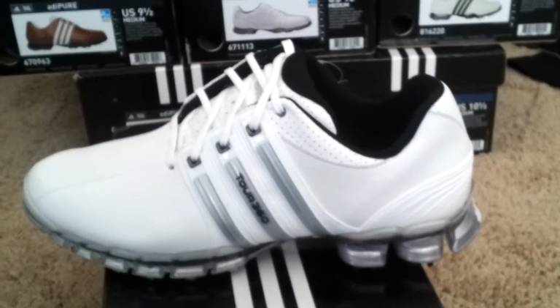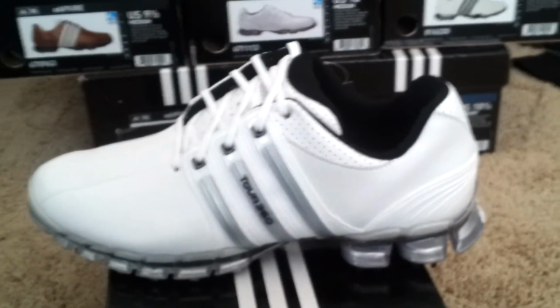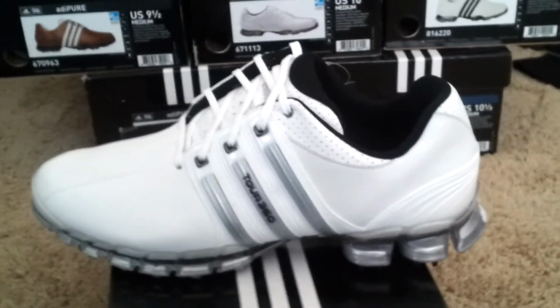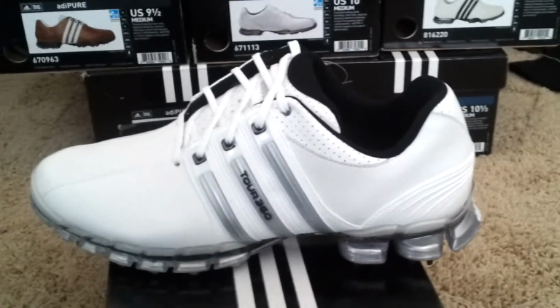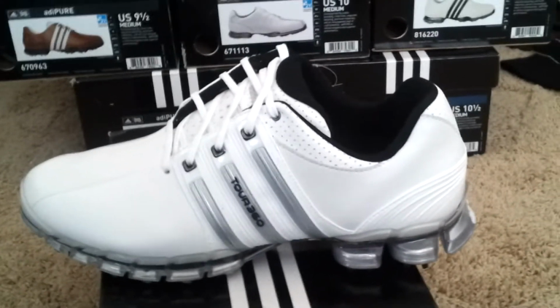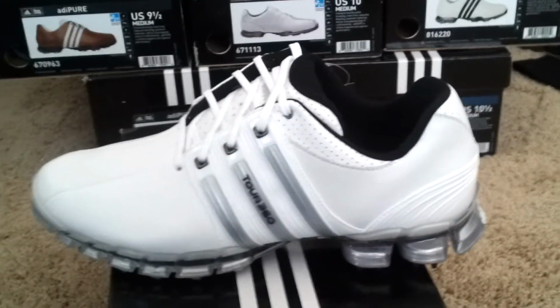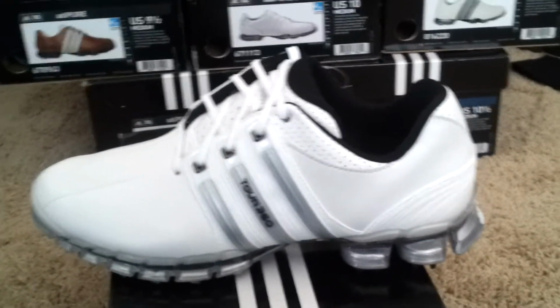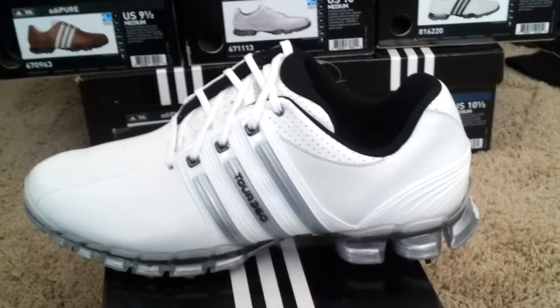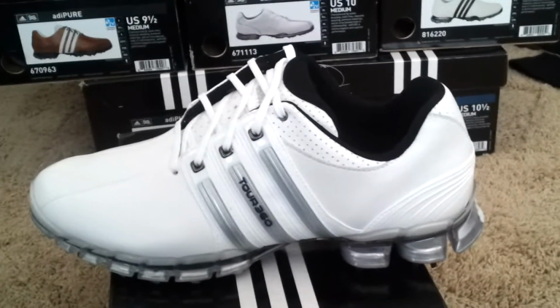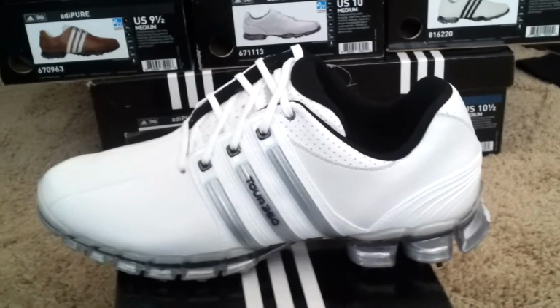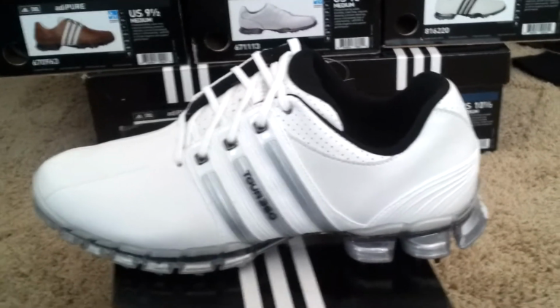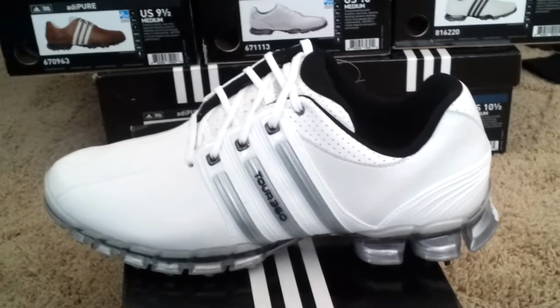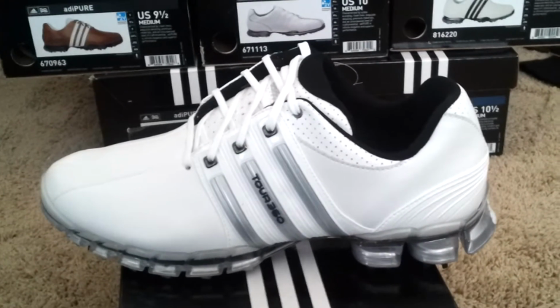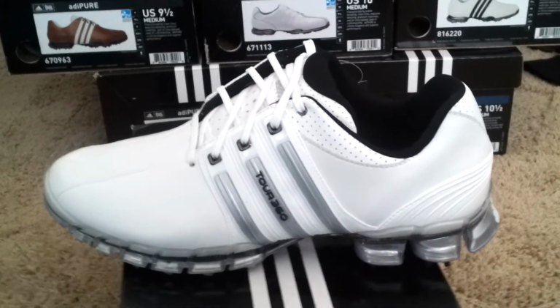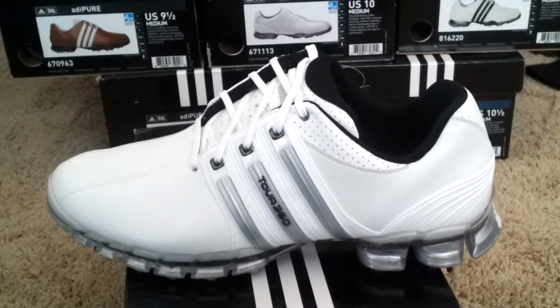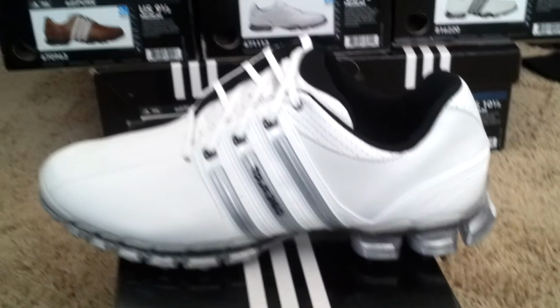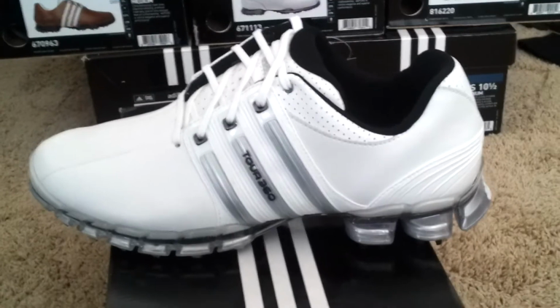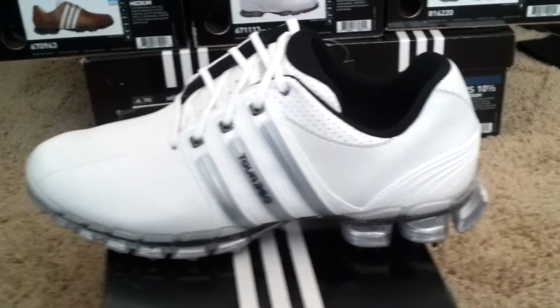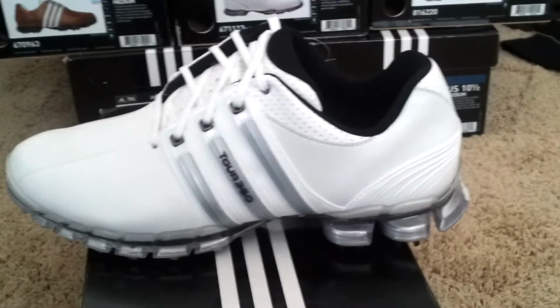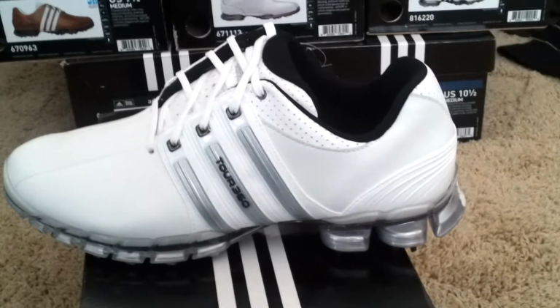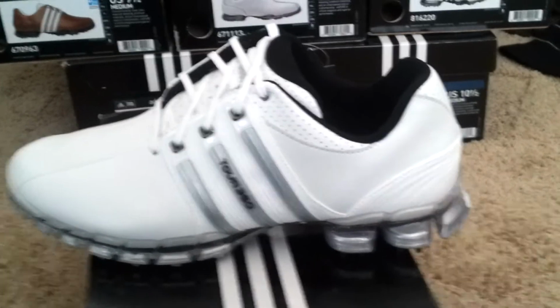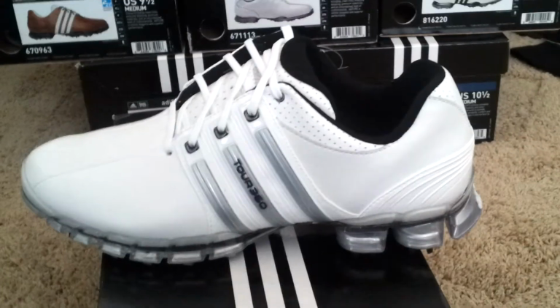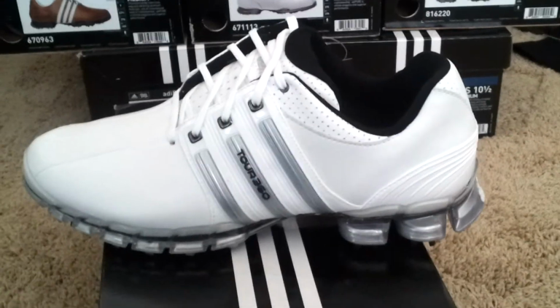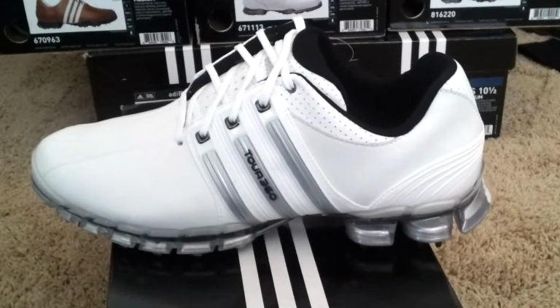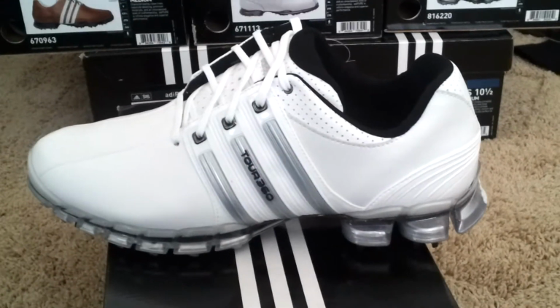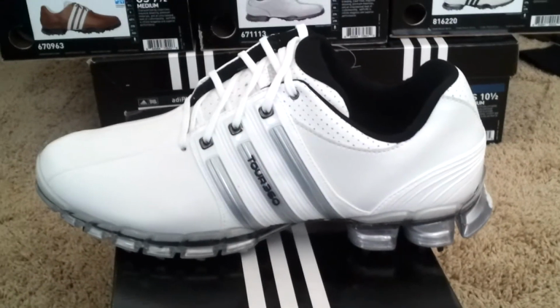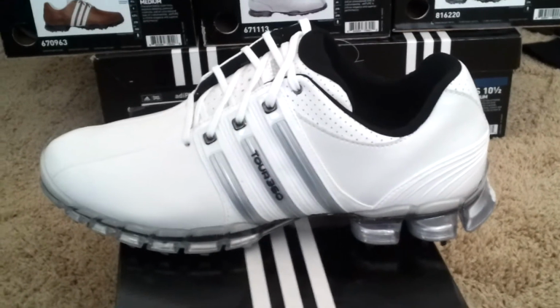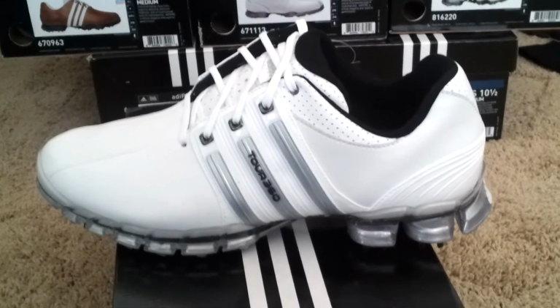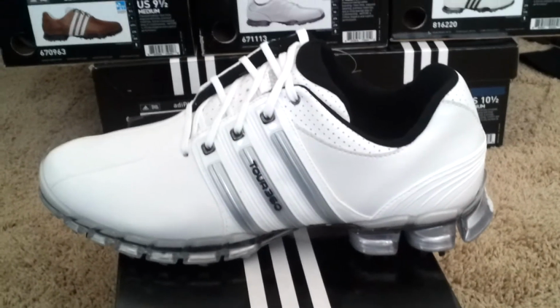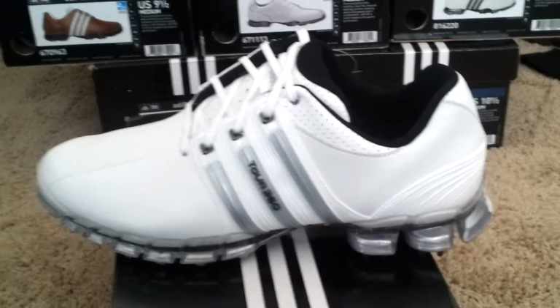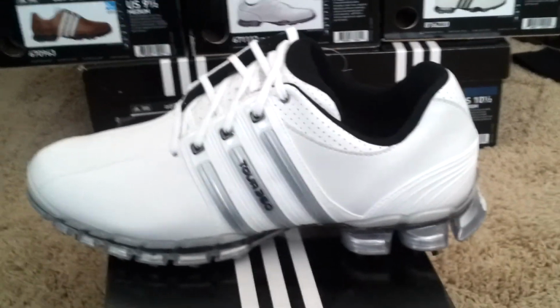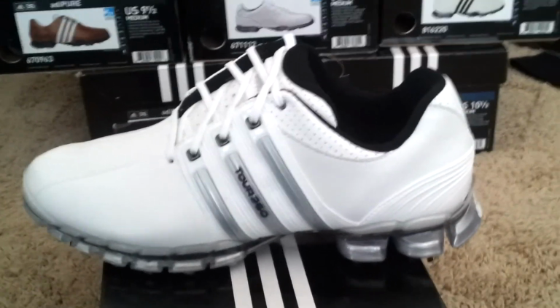These are great value and you guys will love them. These are the Tour 360 ATVs.